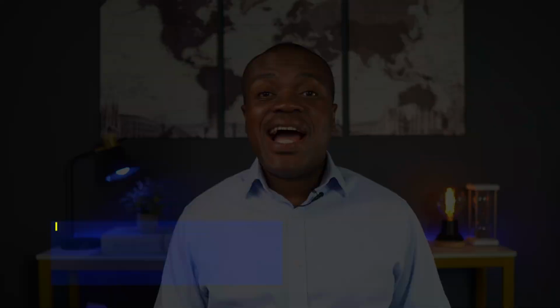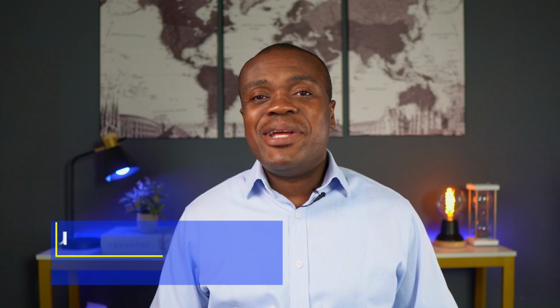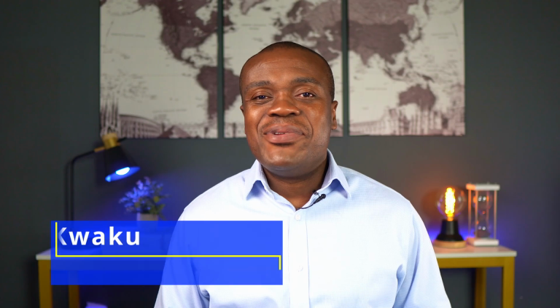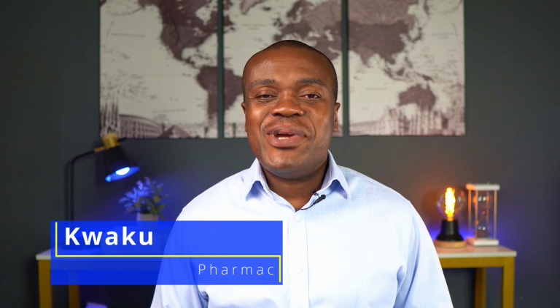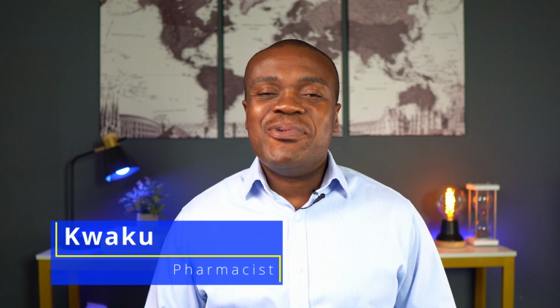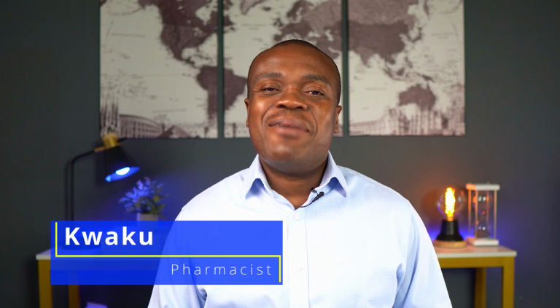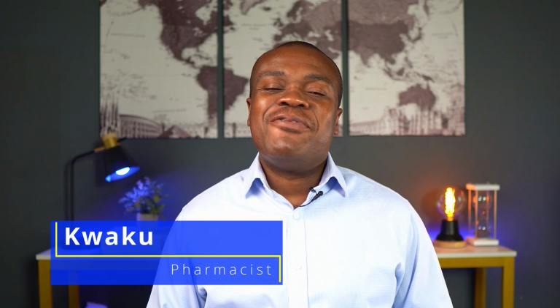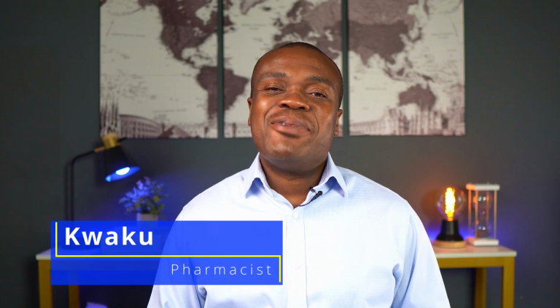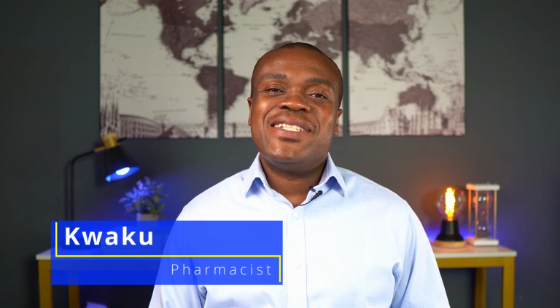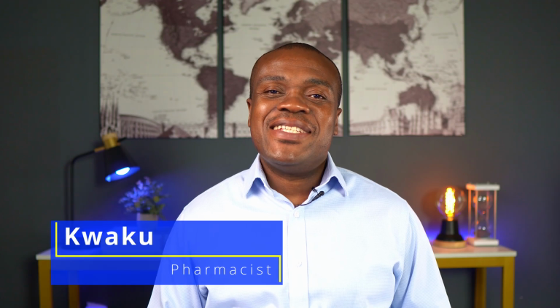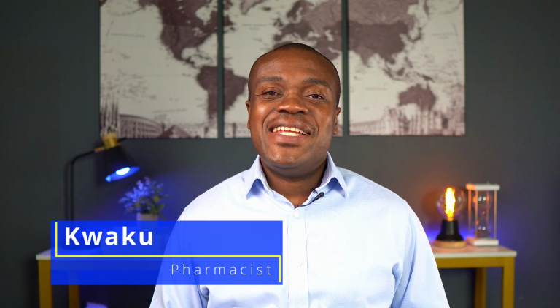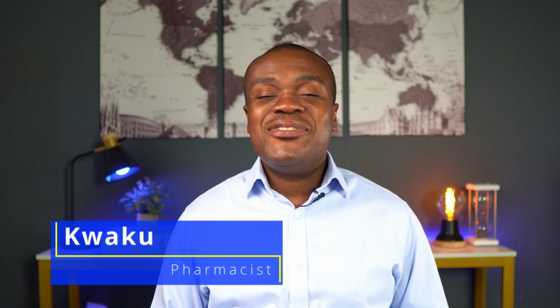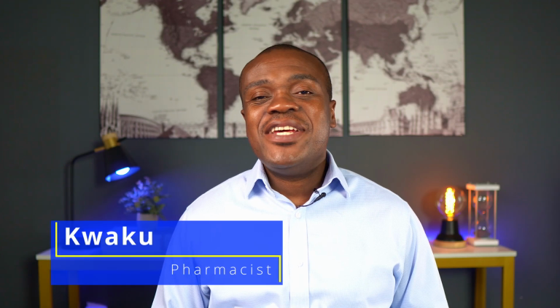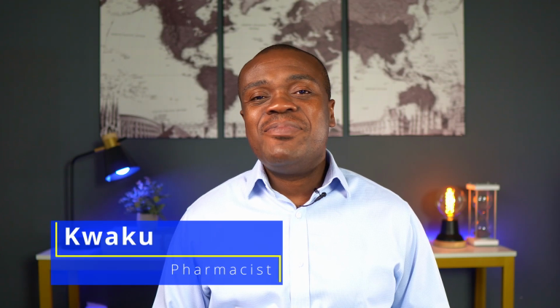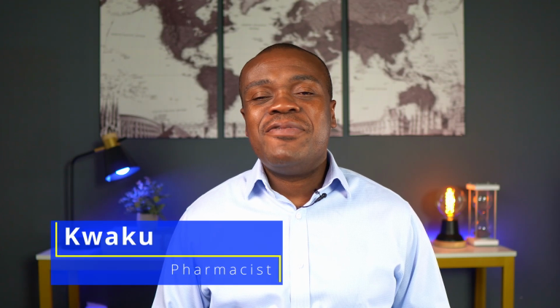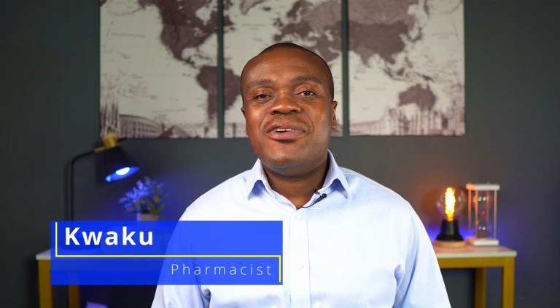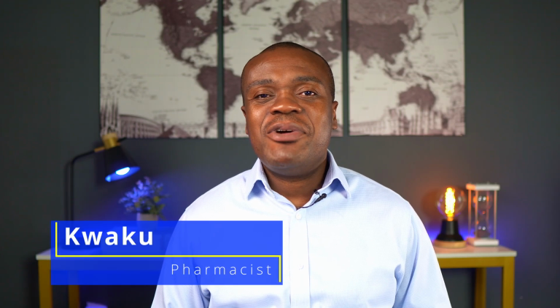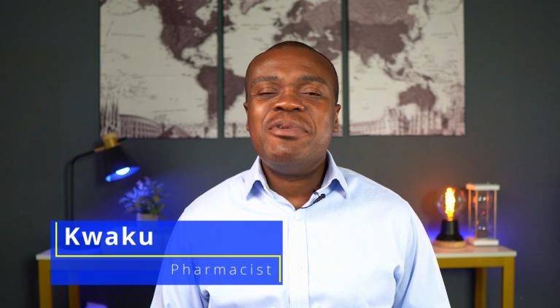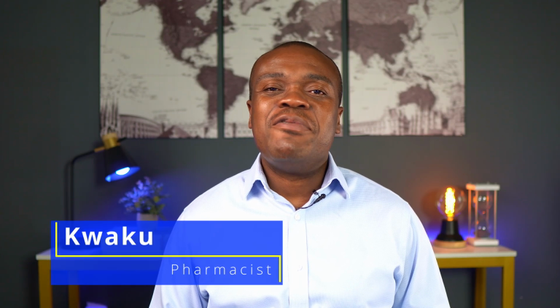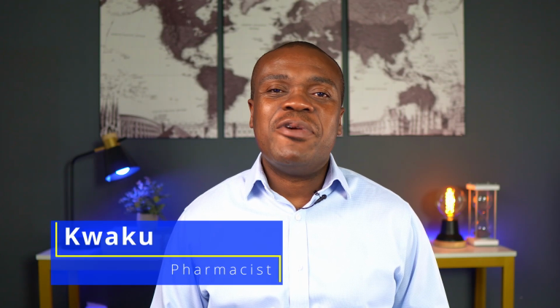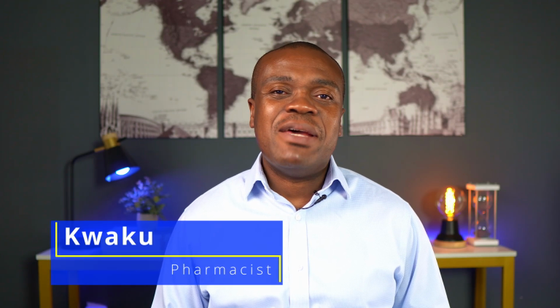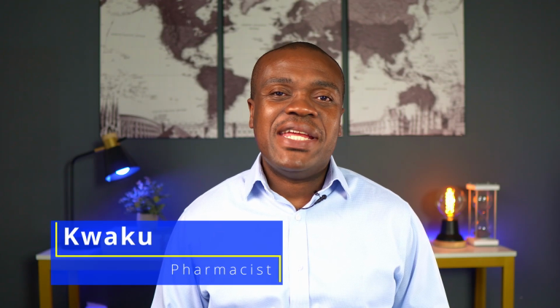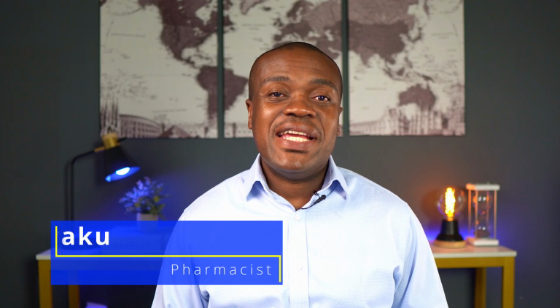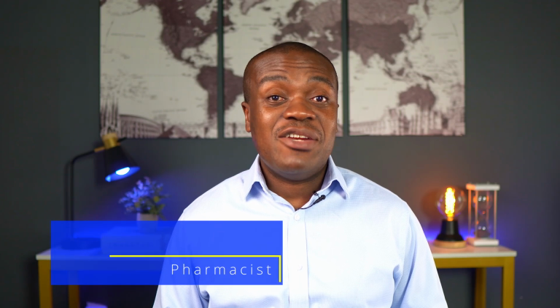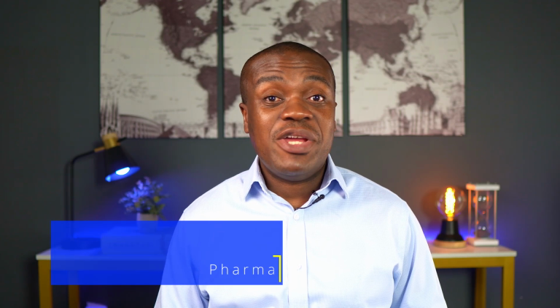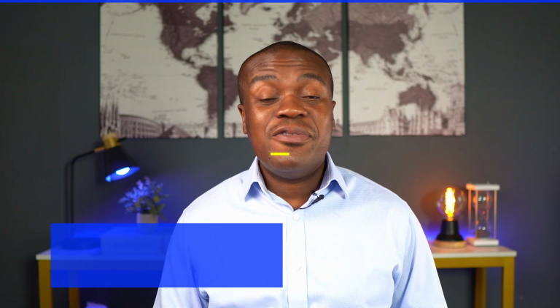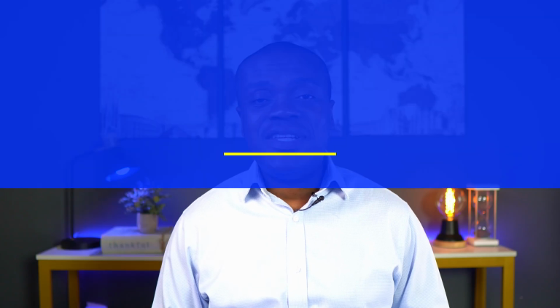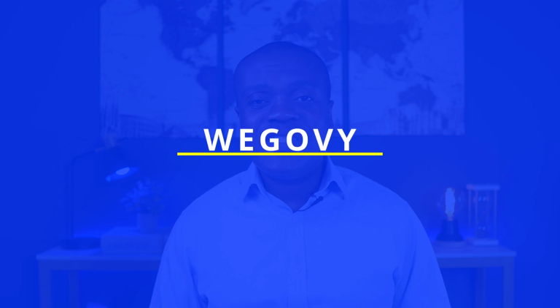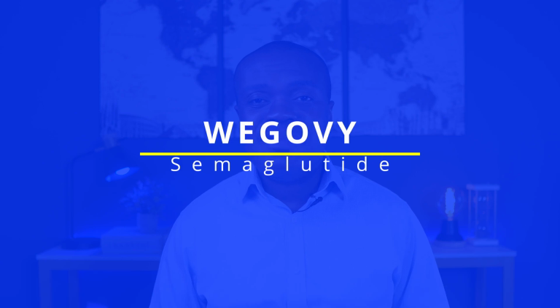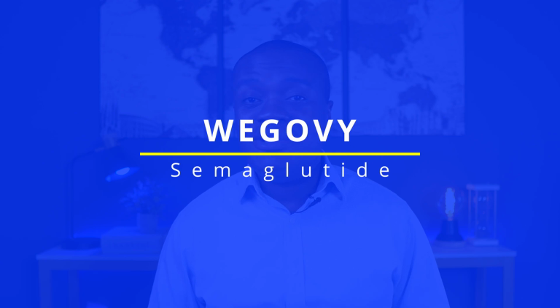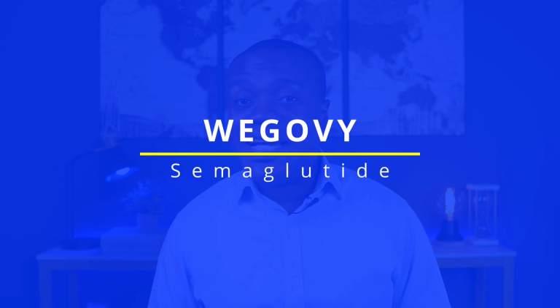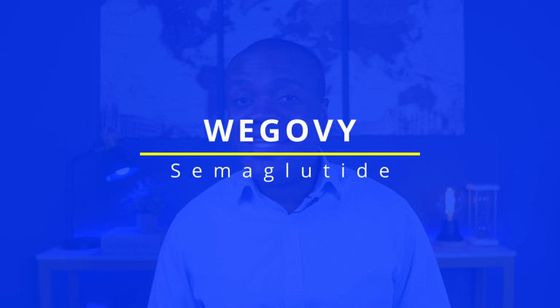Hi, my name is Kweku. I am a pharmacist. In today's brief video, I'm going to be reviewing the medication WegoVy semaglutide.